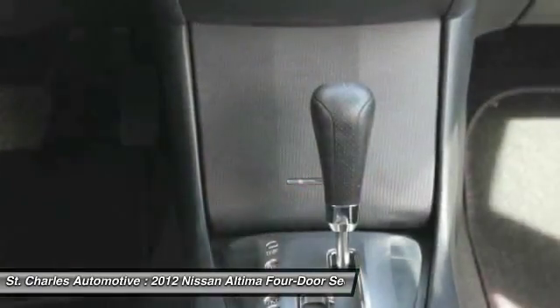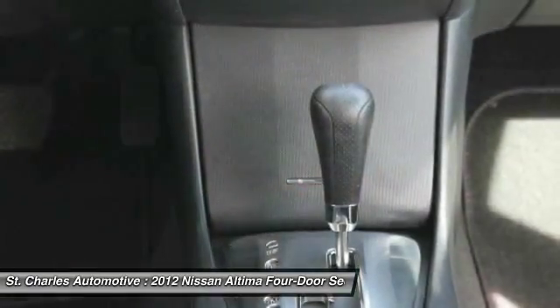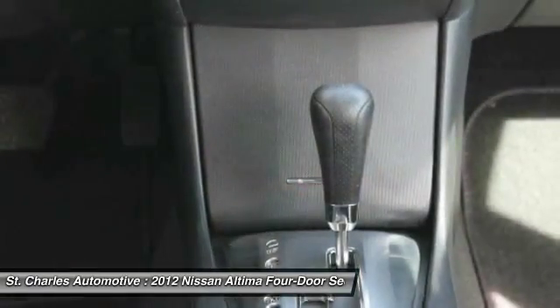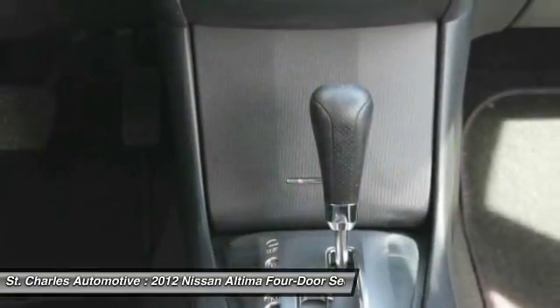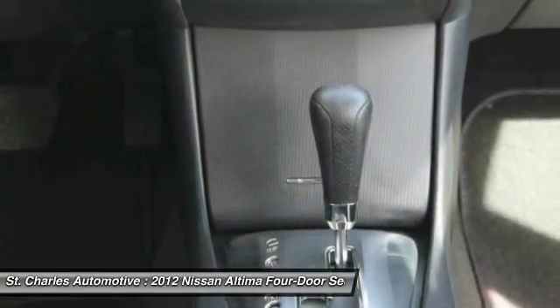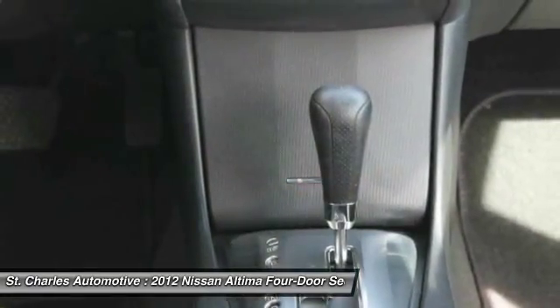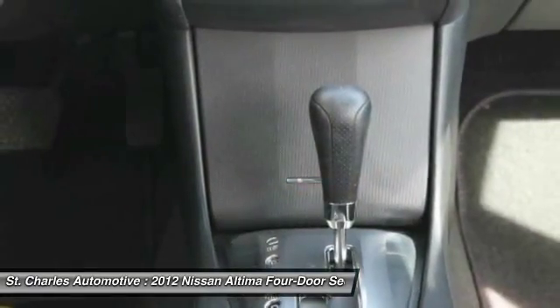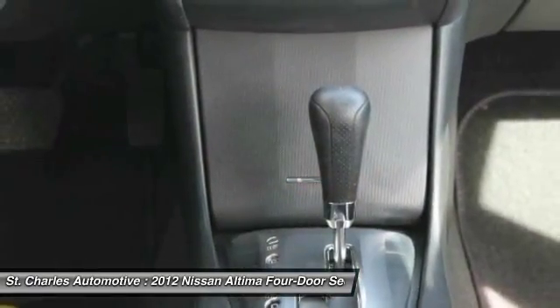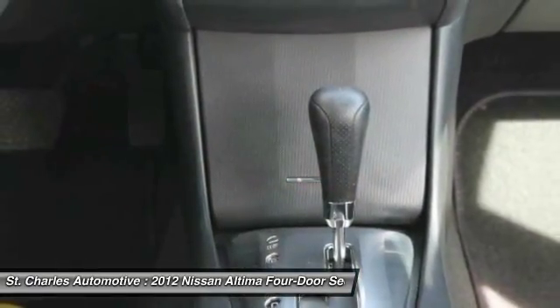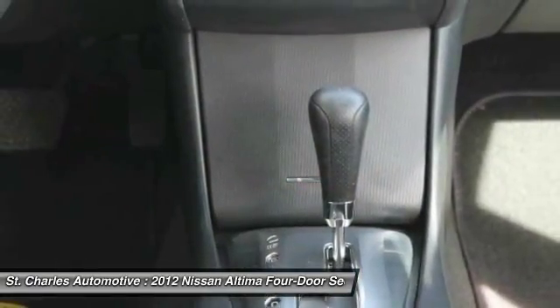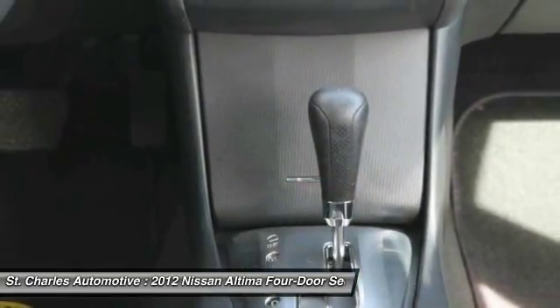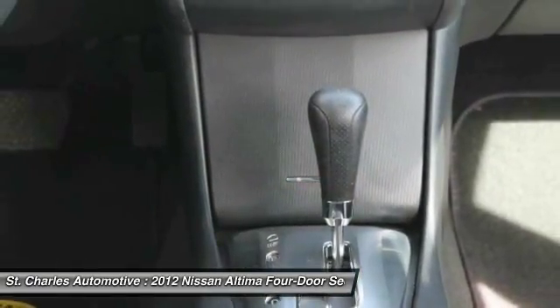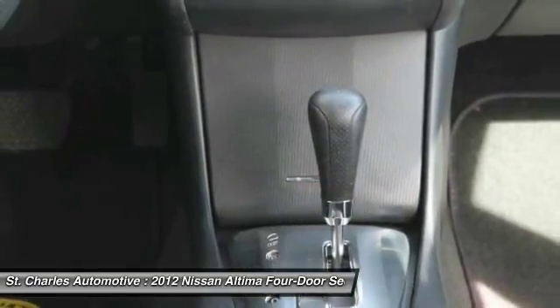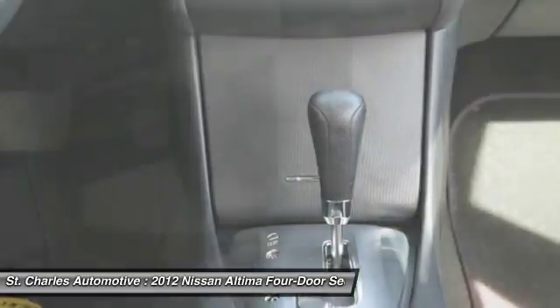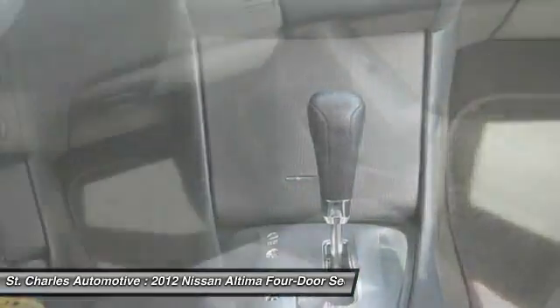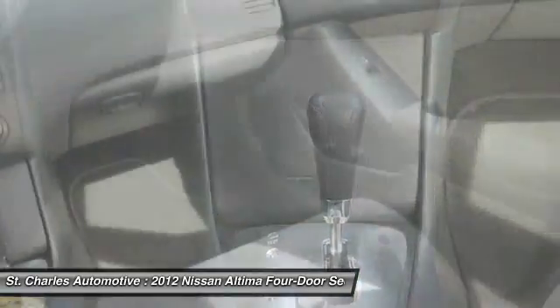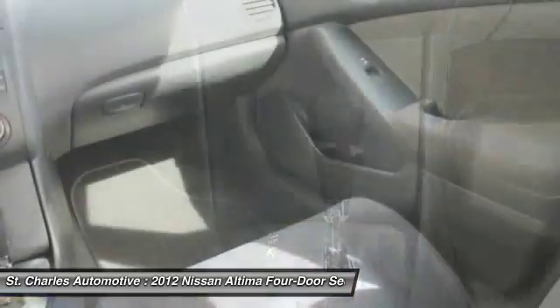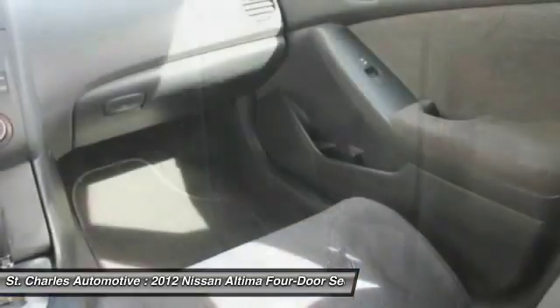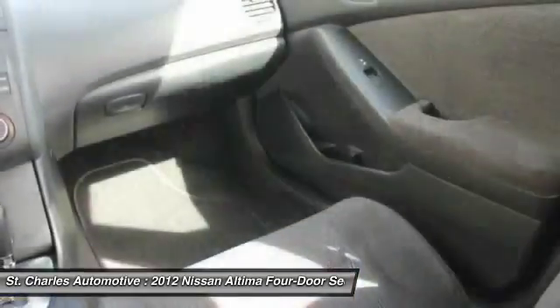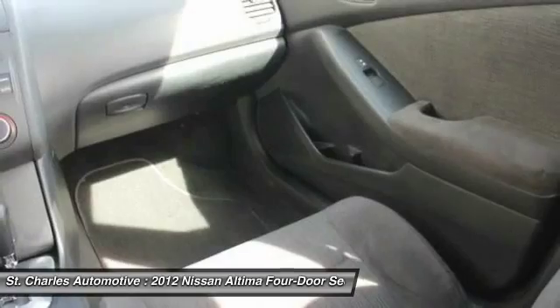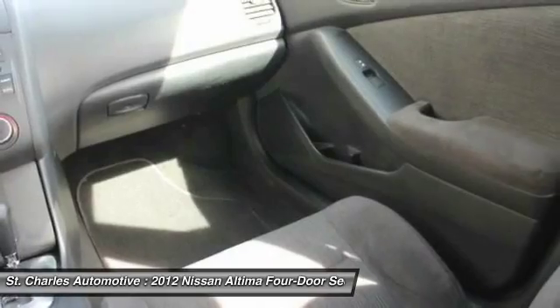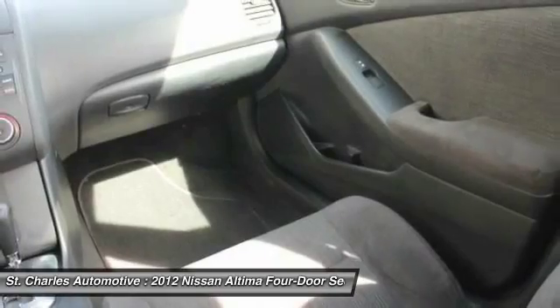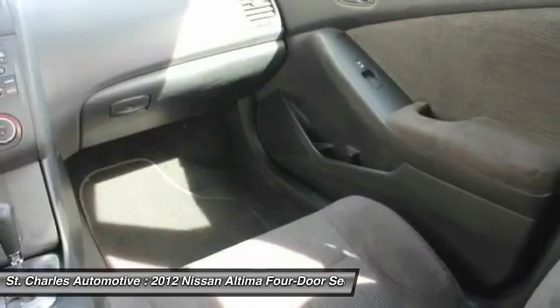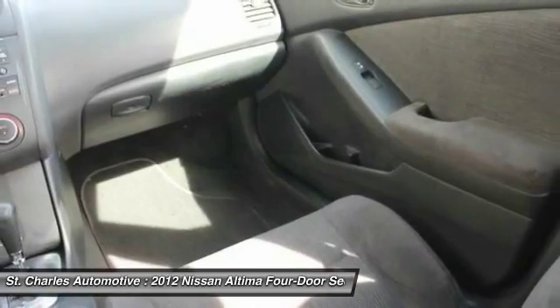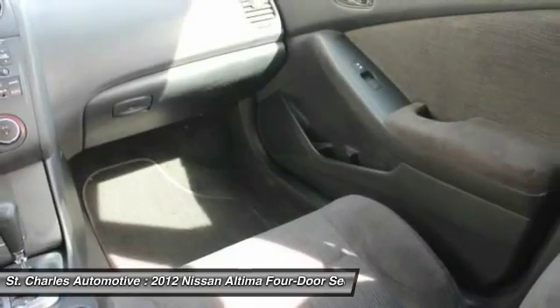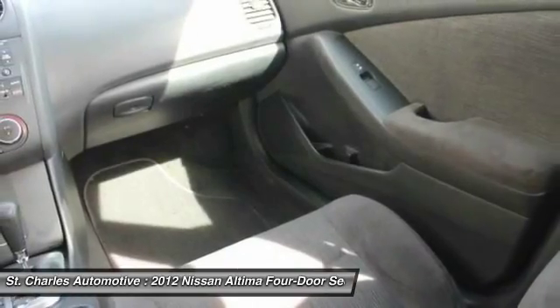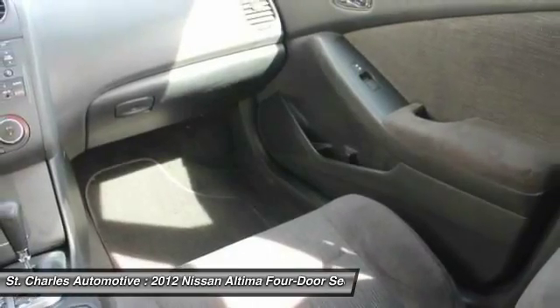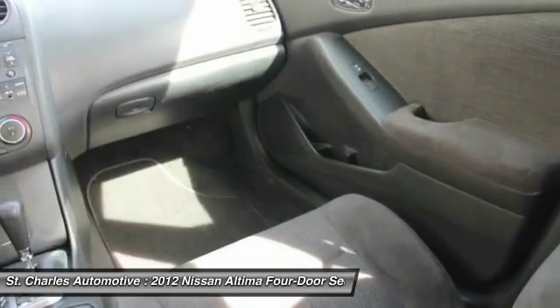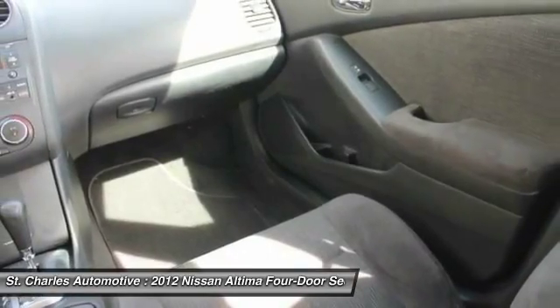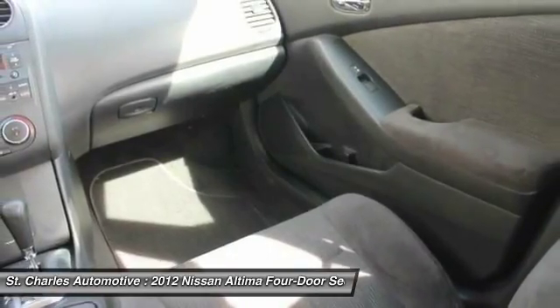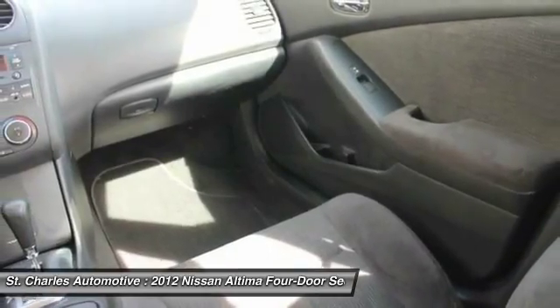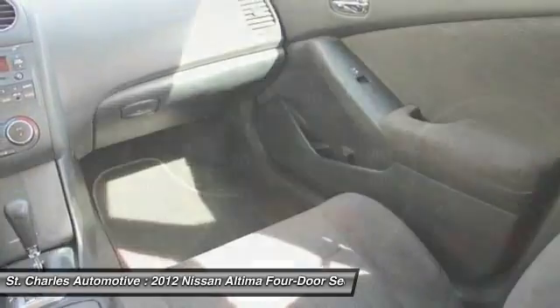Driver airbag. Keyless start. Cruise control. Four-wheel disc brakes.